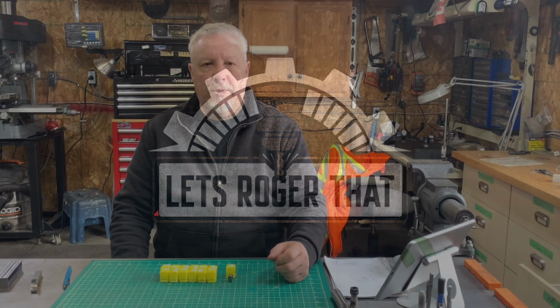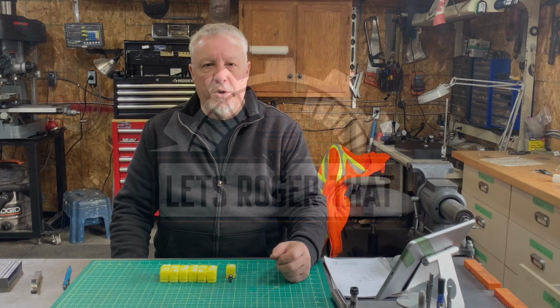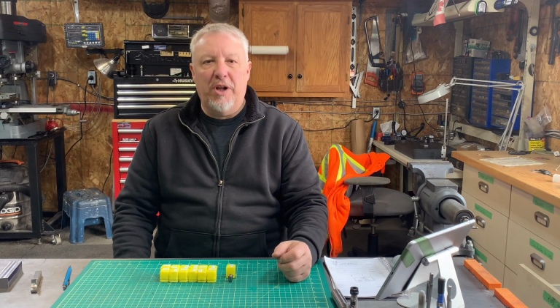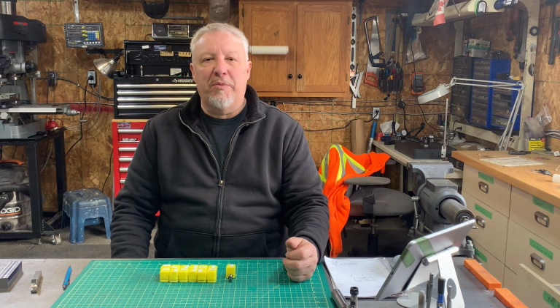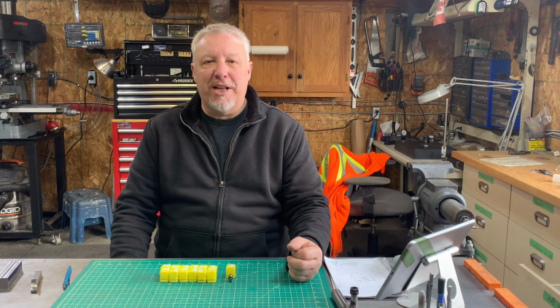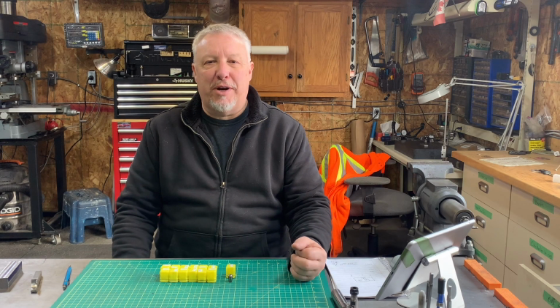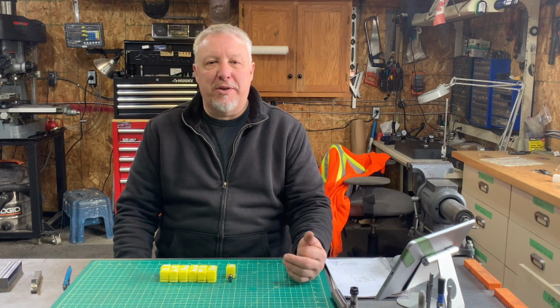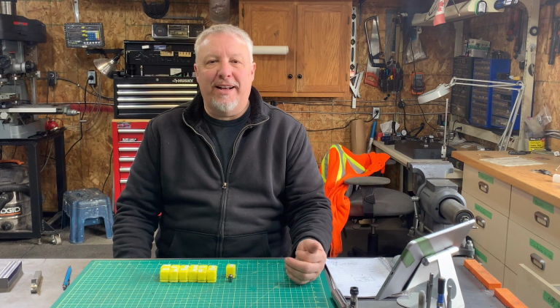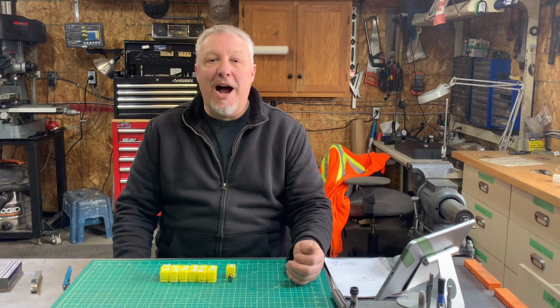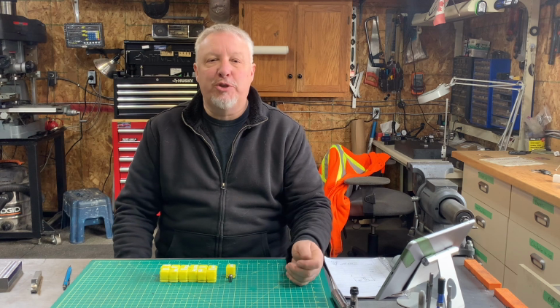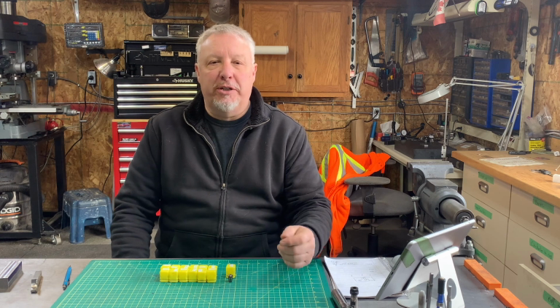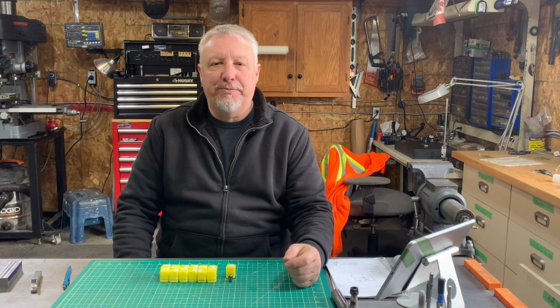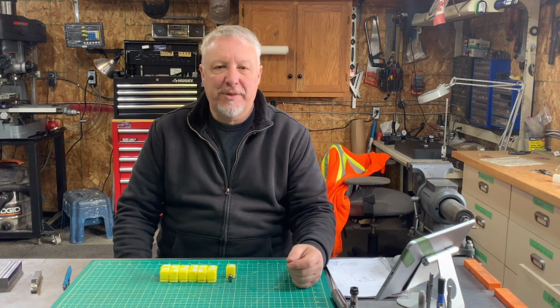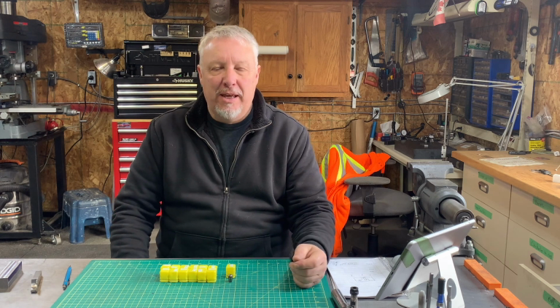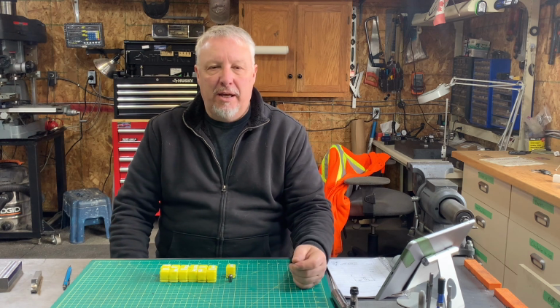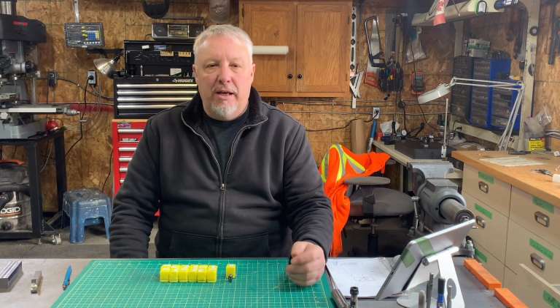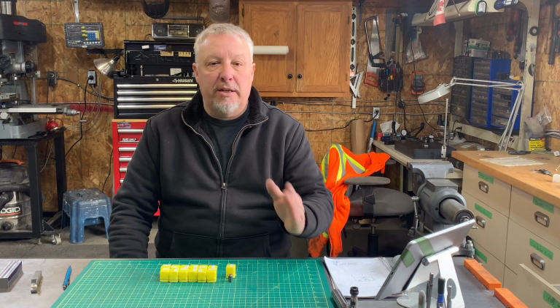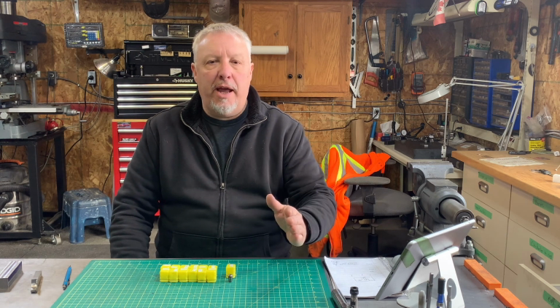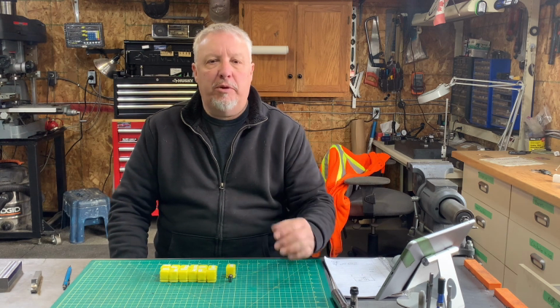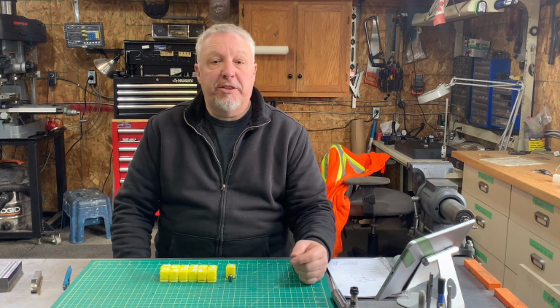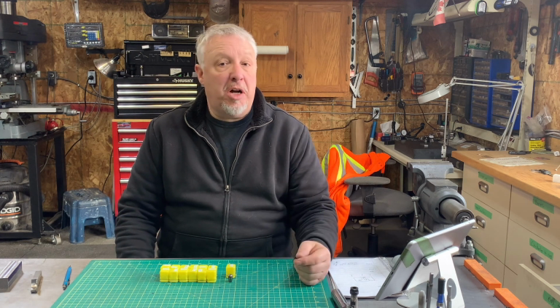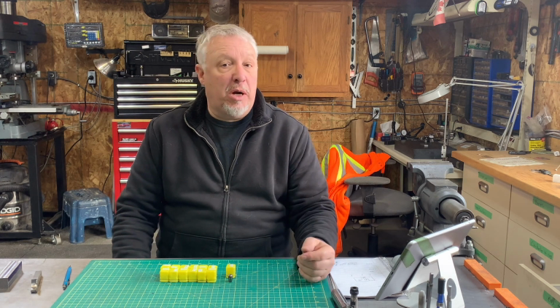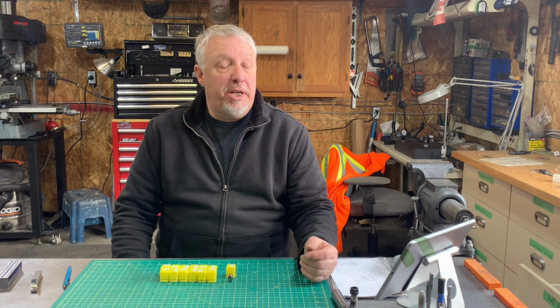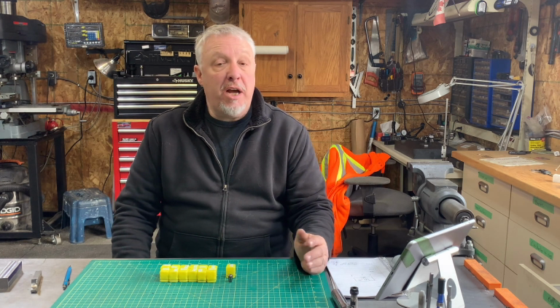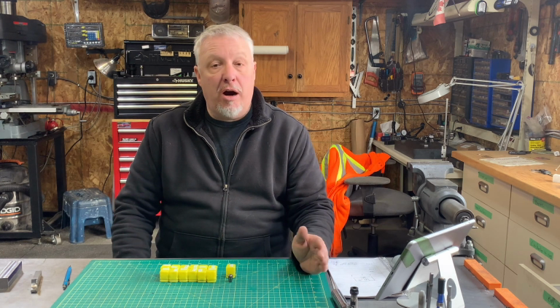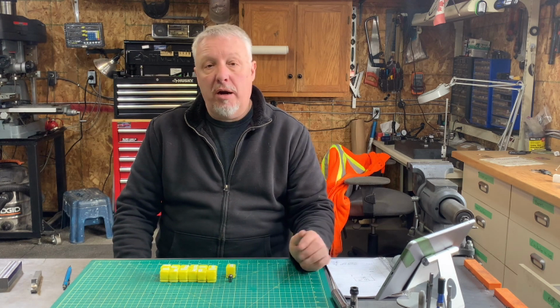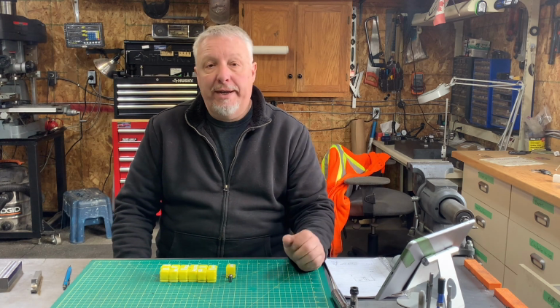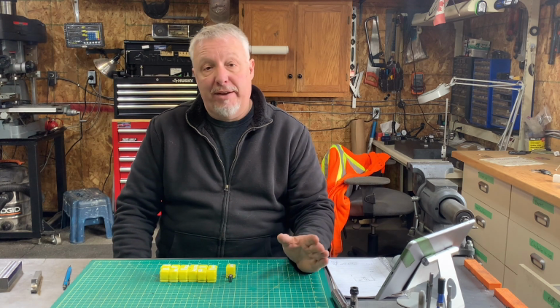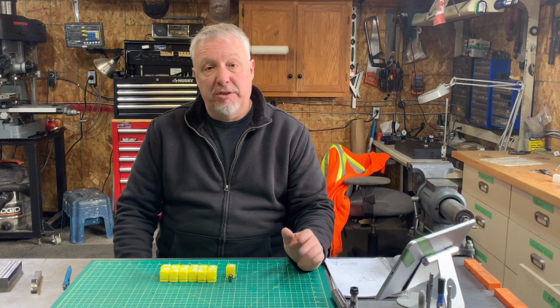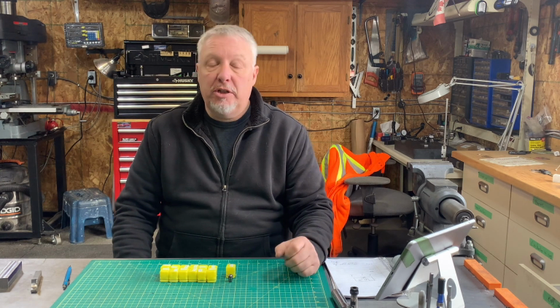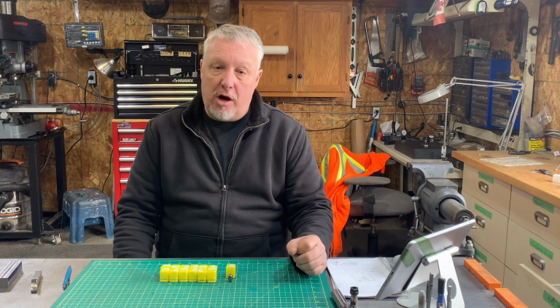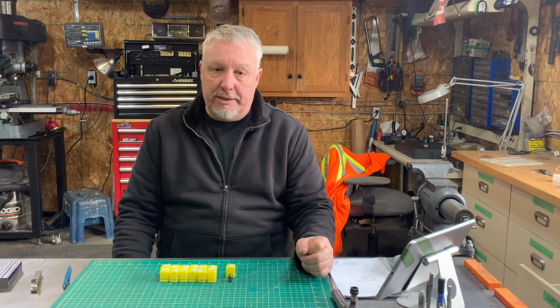Welcome to Let's Roger That, I'm Gilles. Today we're going to talk about ER11 collets.